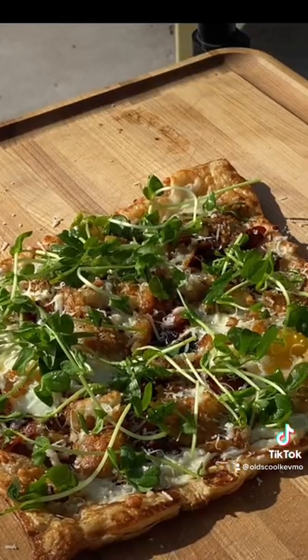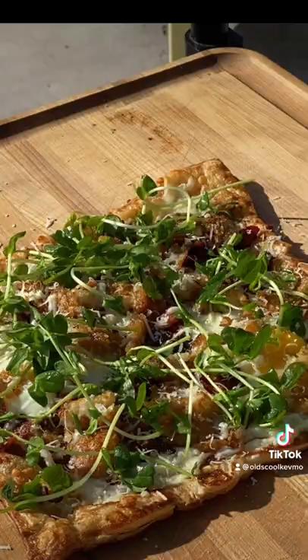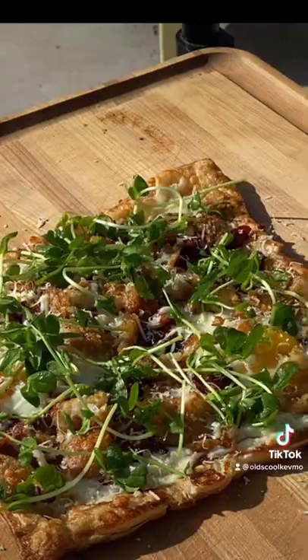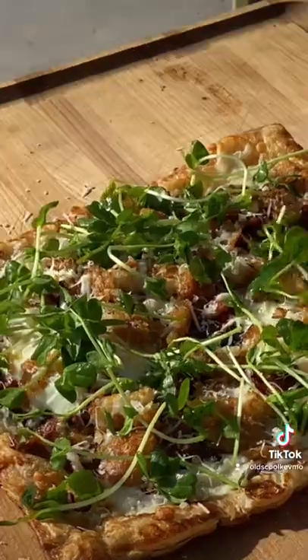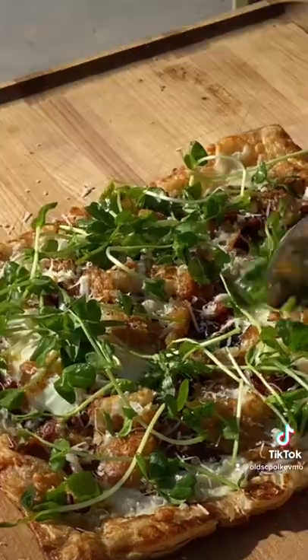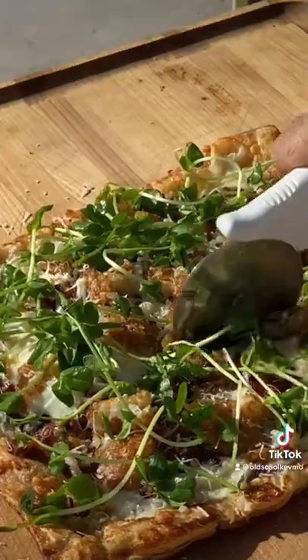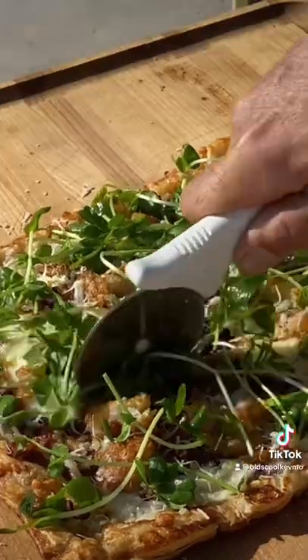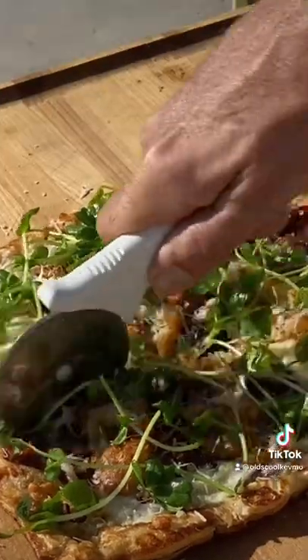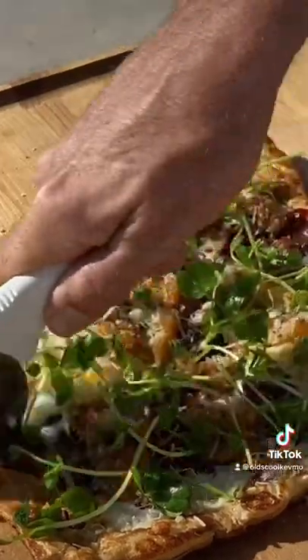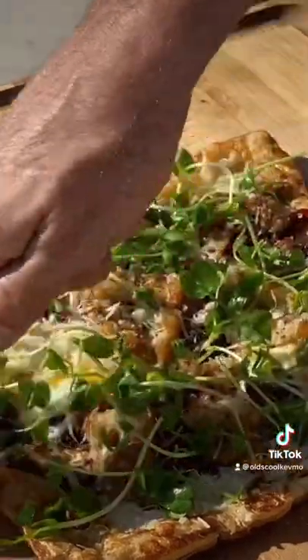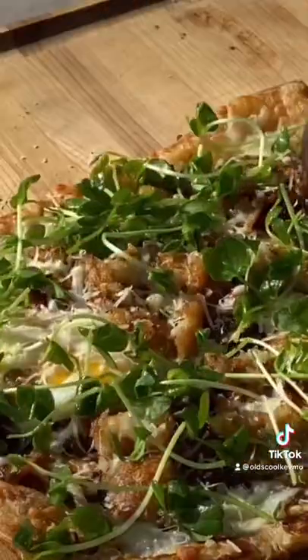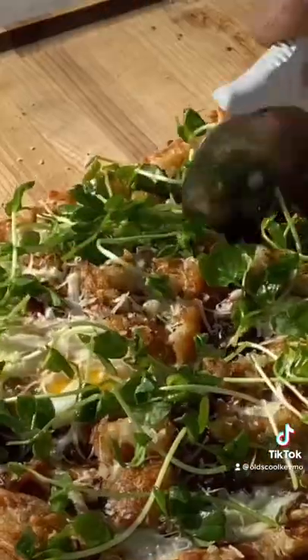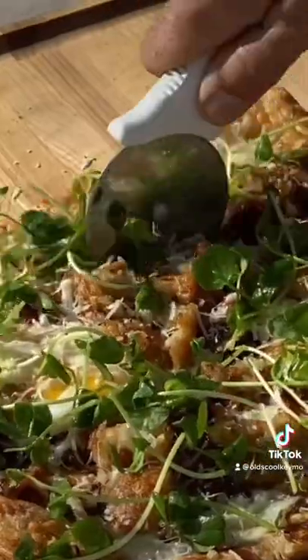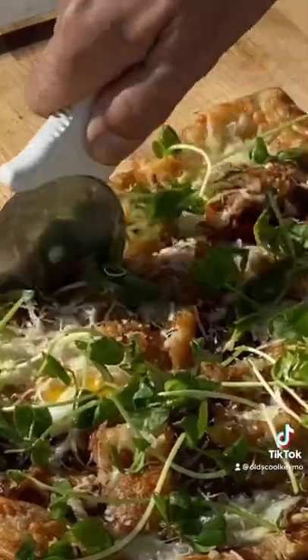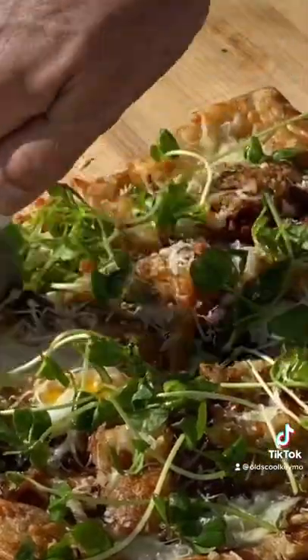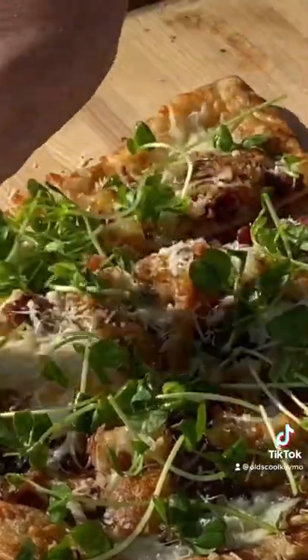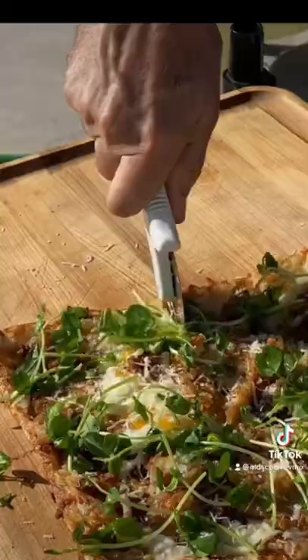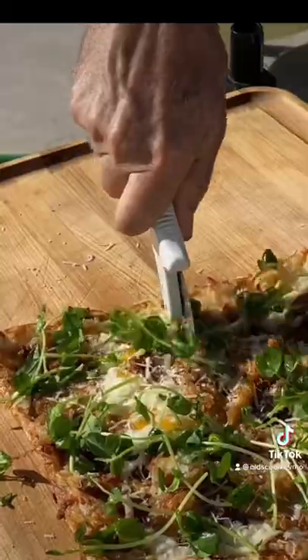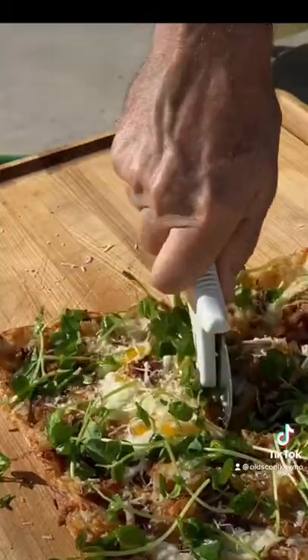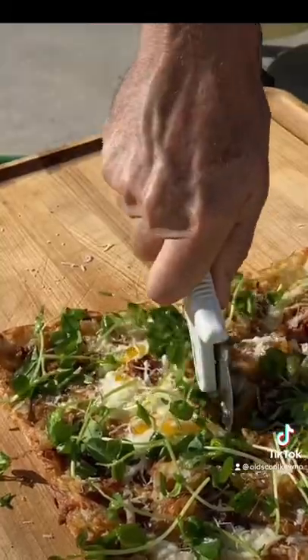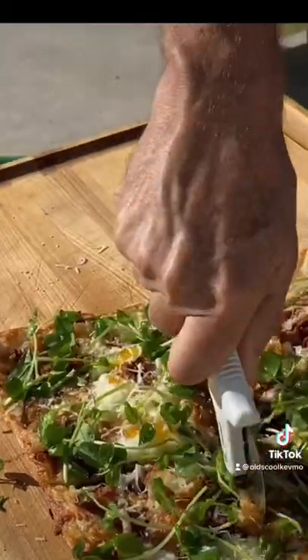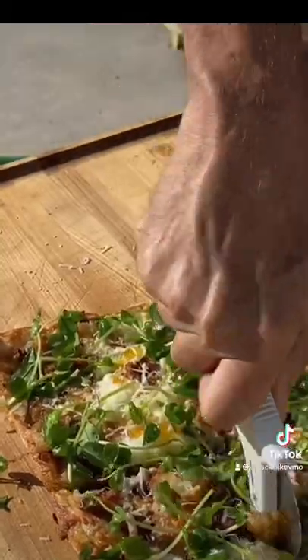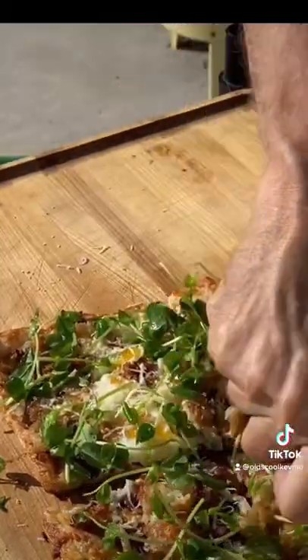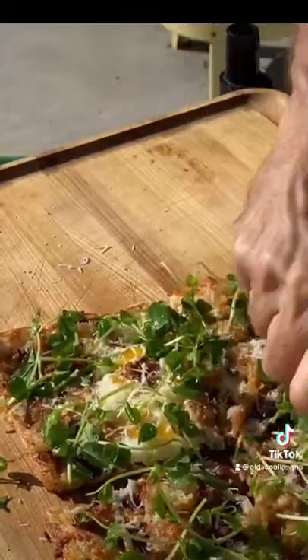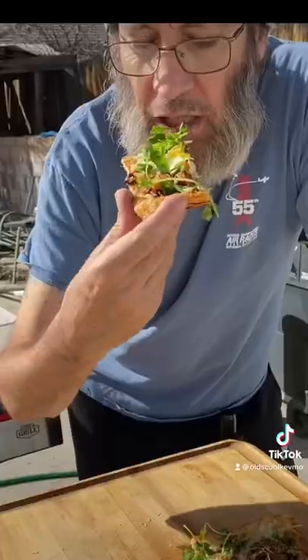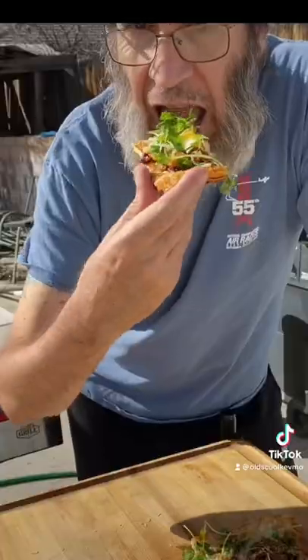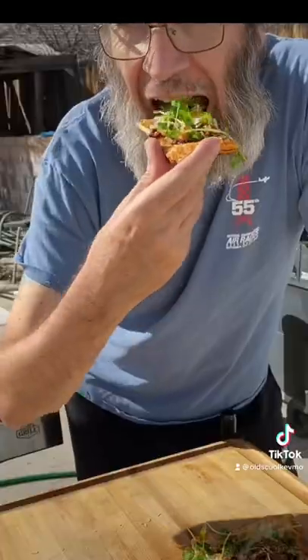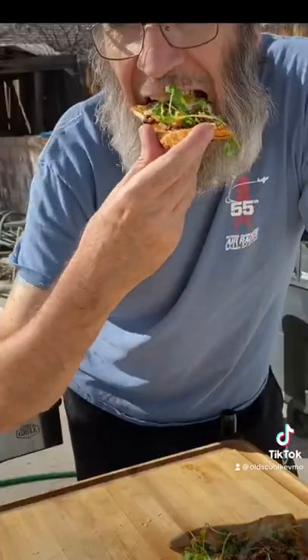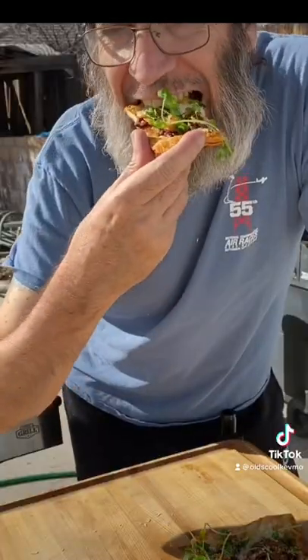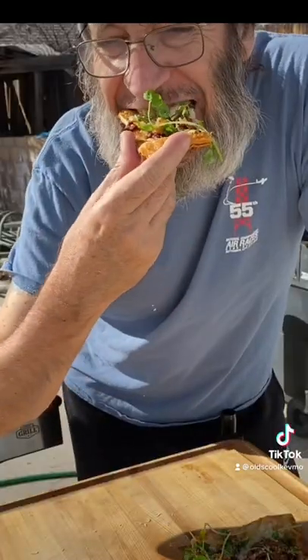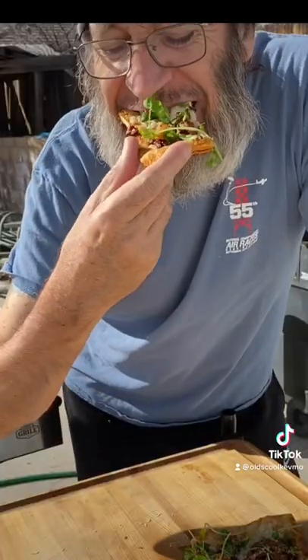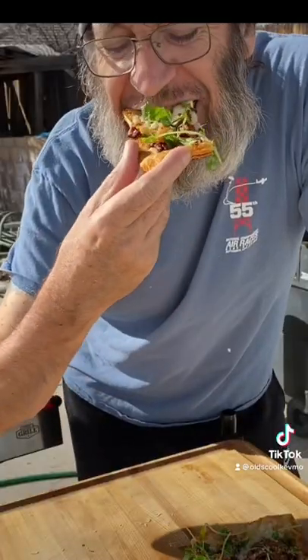Look at that. What a treat. Just get in there and enjoy. Cheers, everyone.